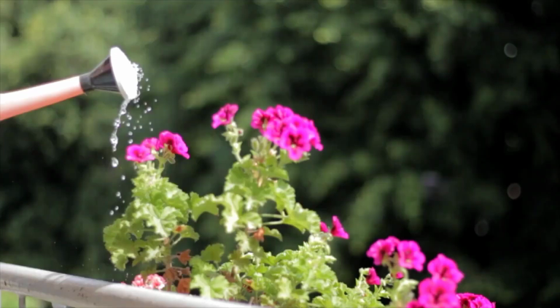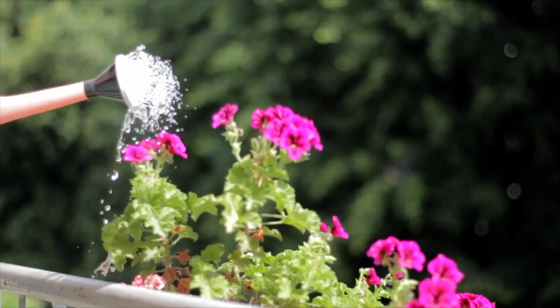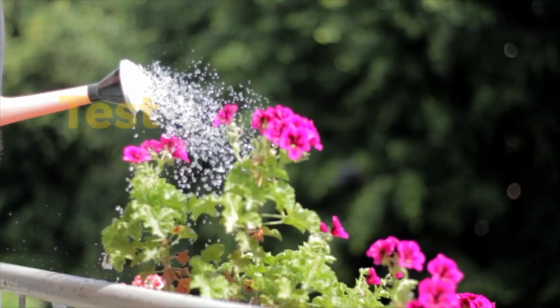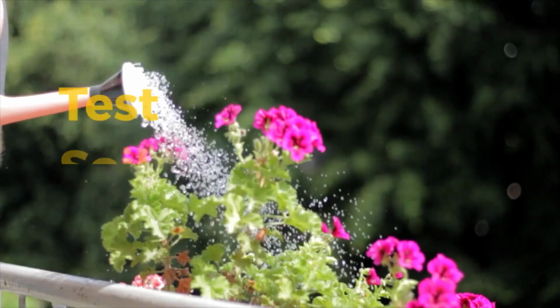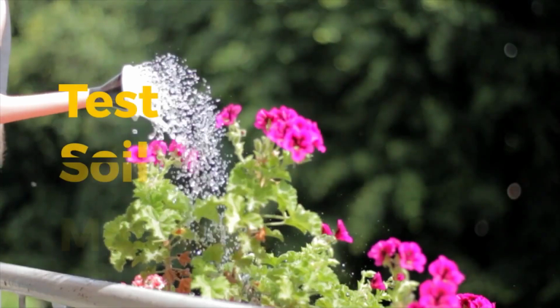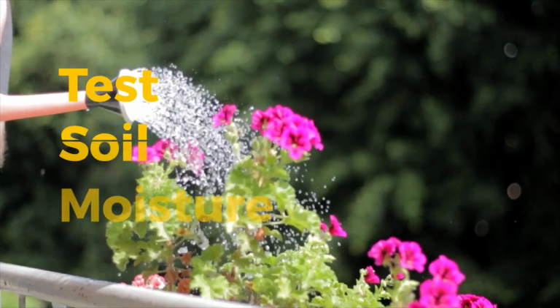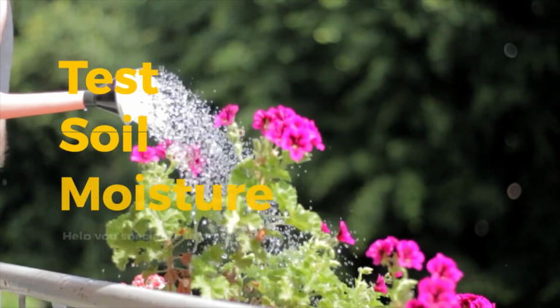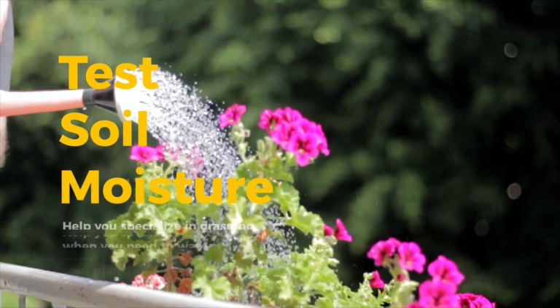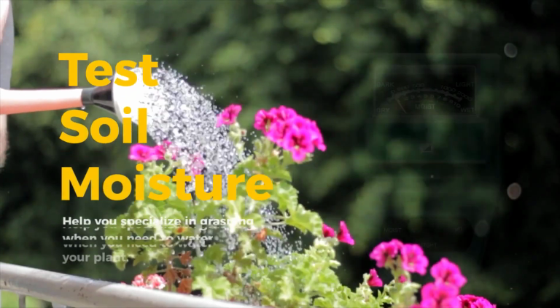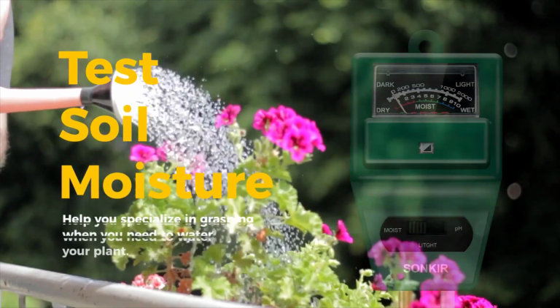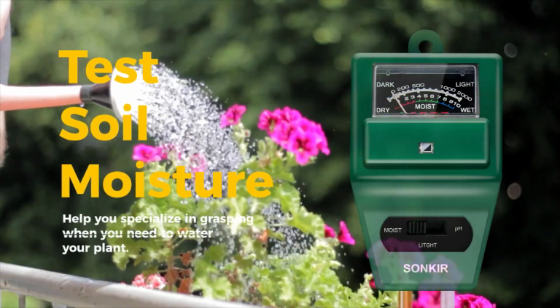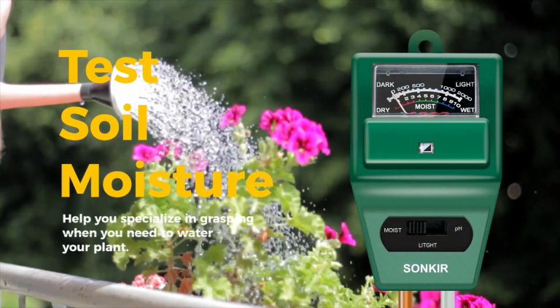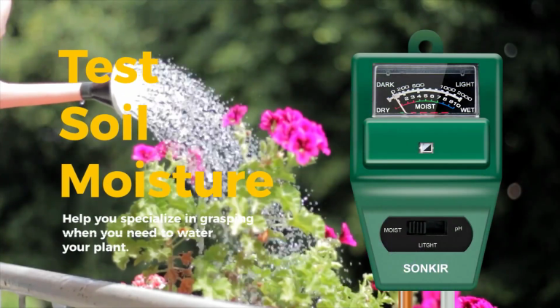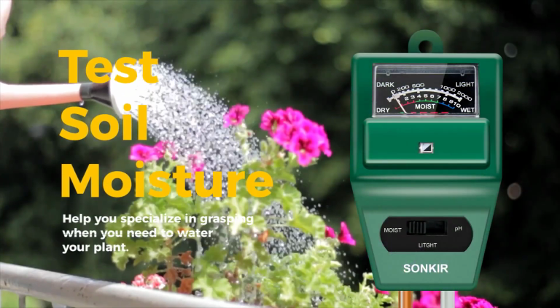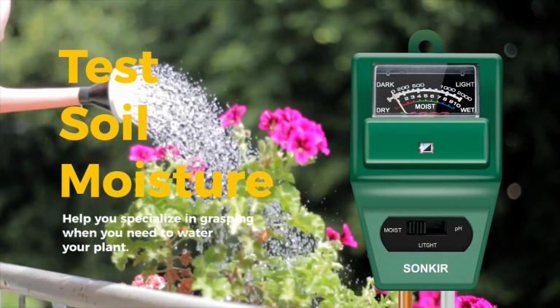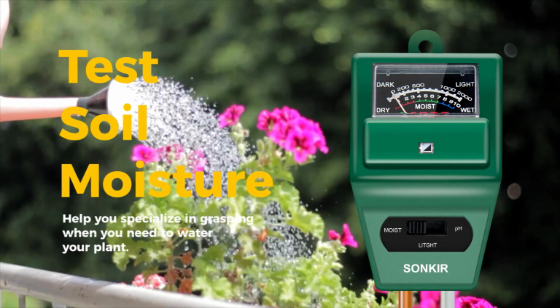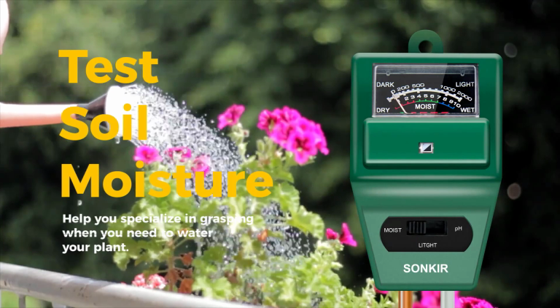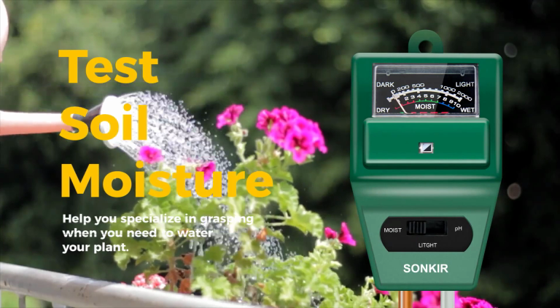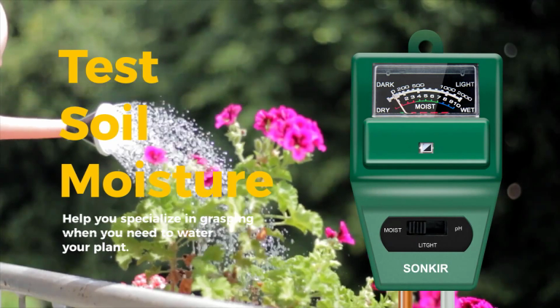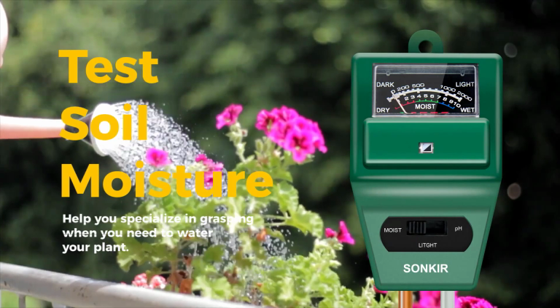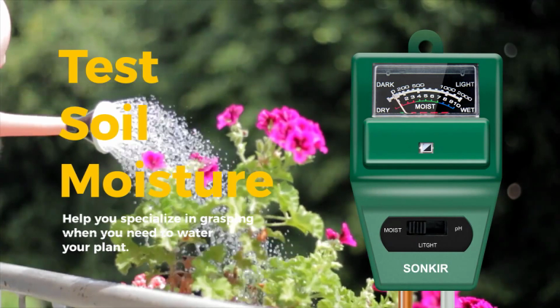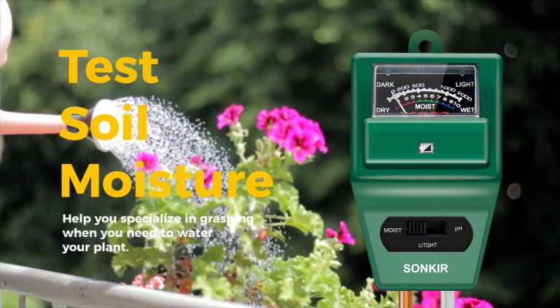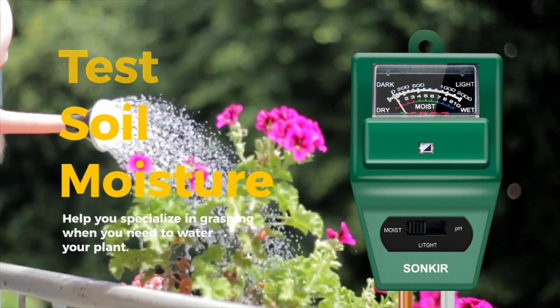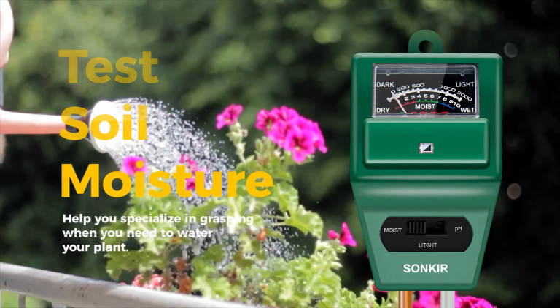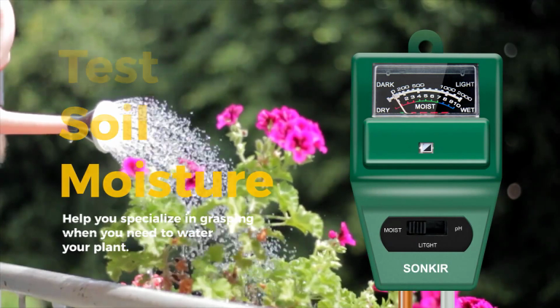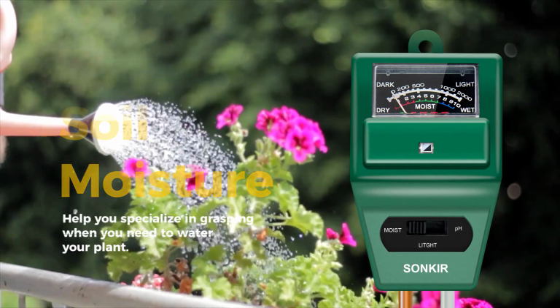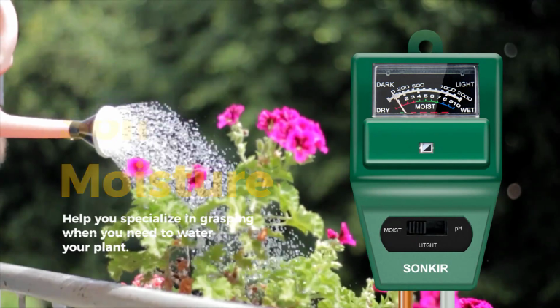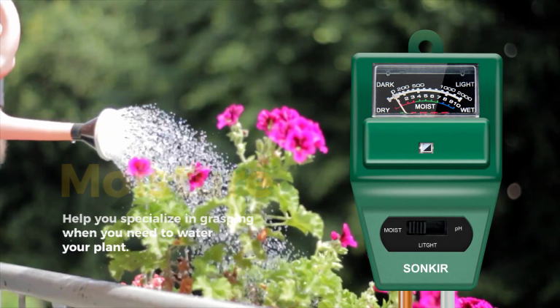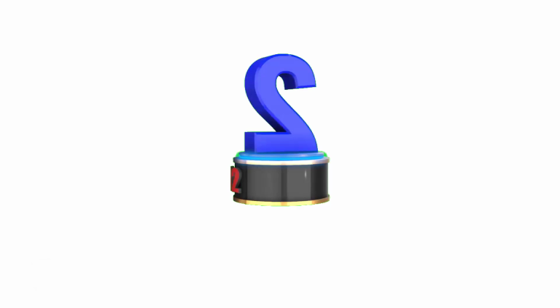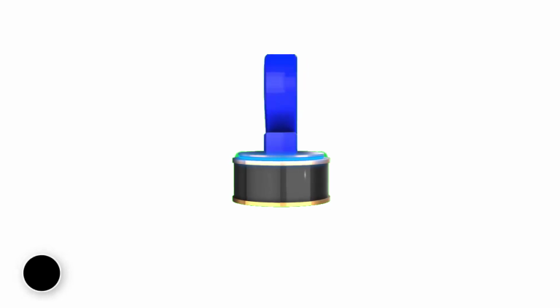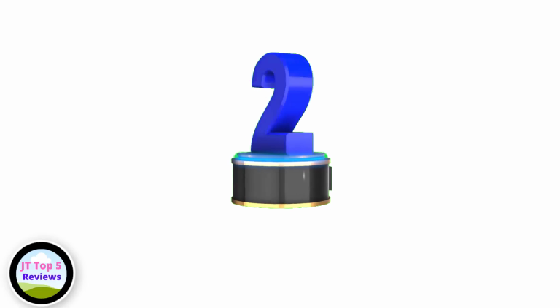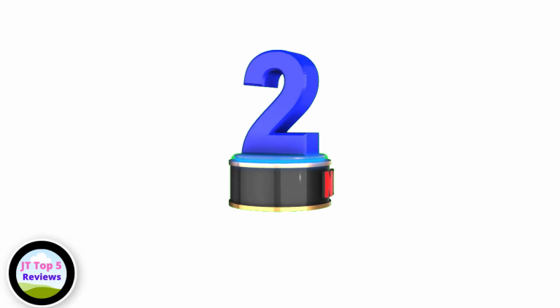In addition, it has a light sensor which identifies the soil light intensity up to 2000 lux.